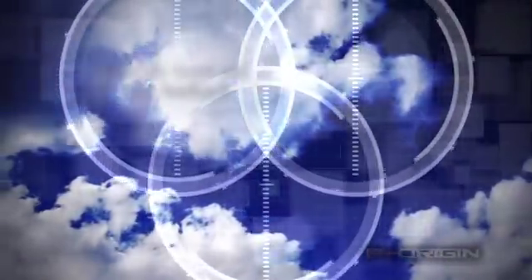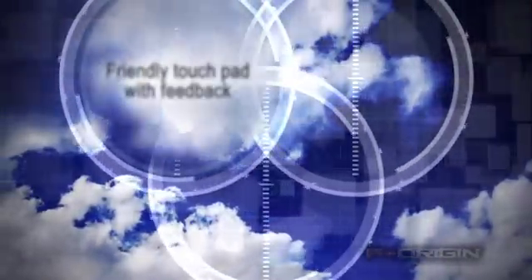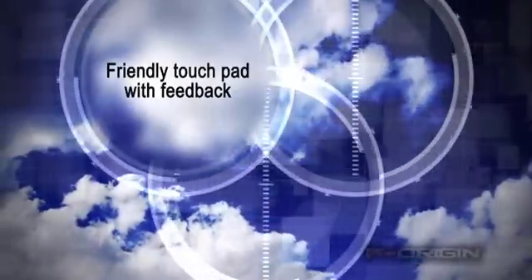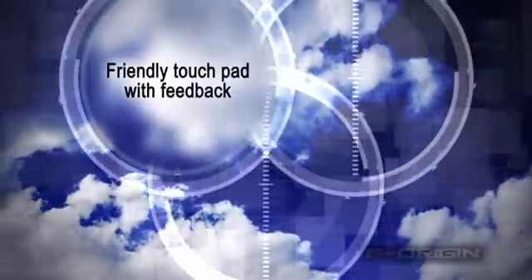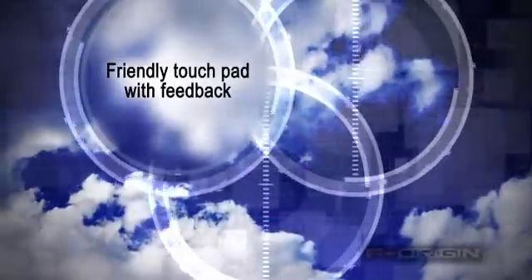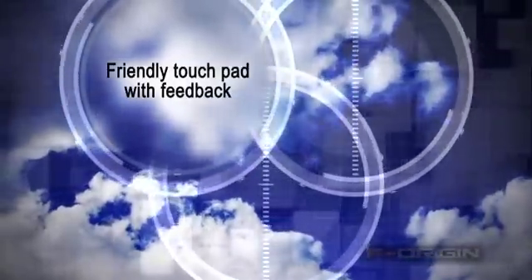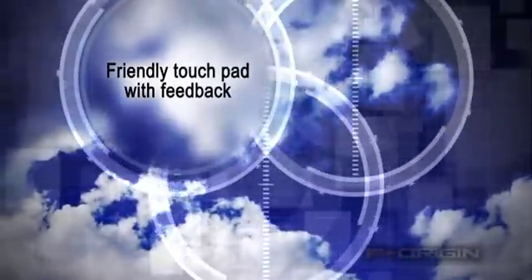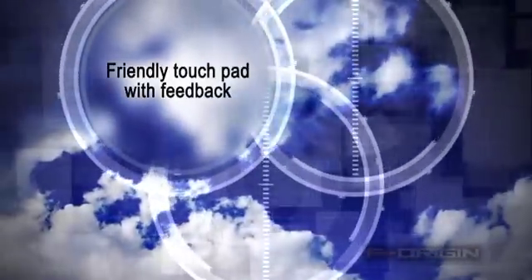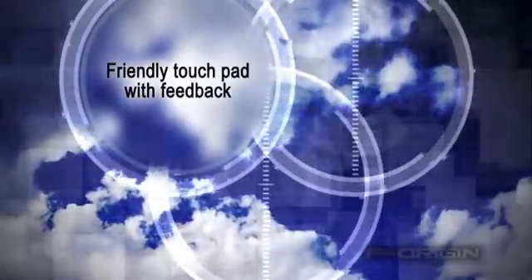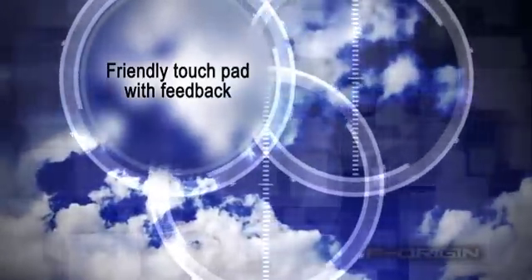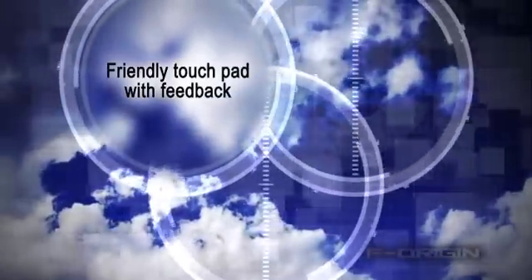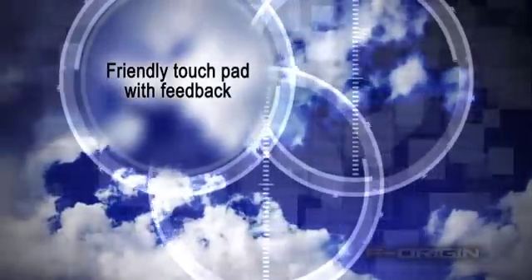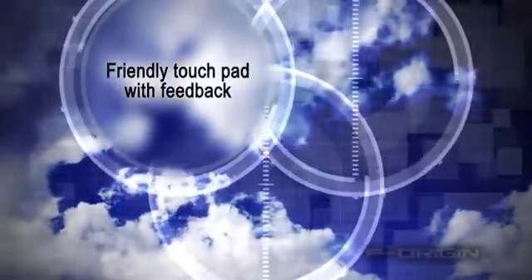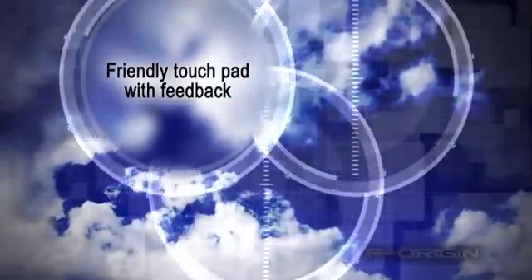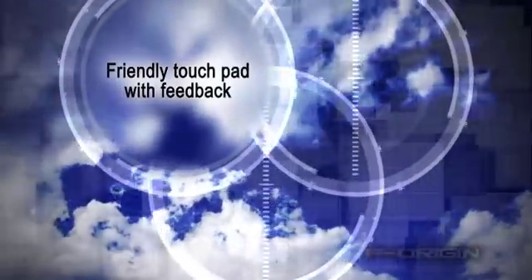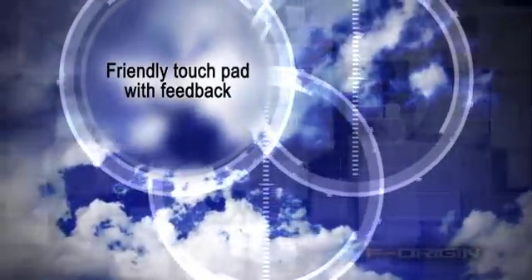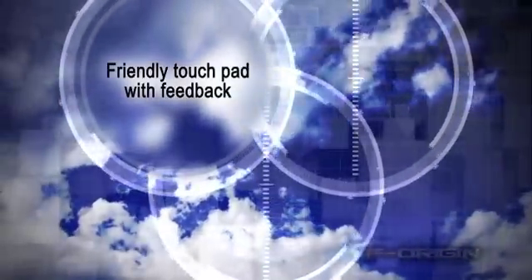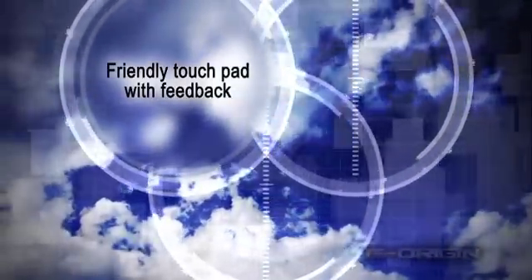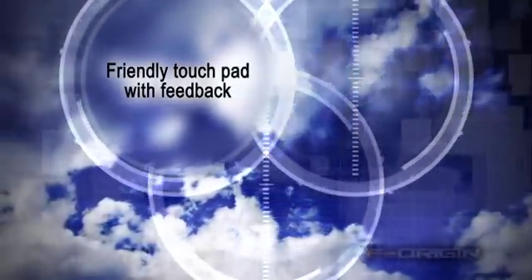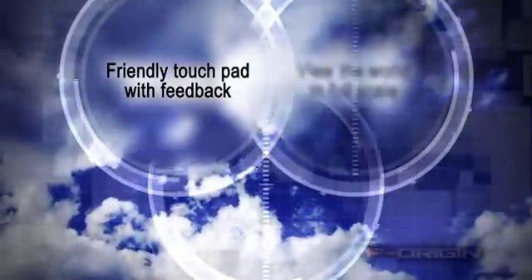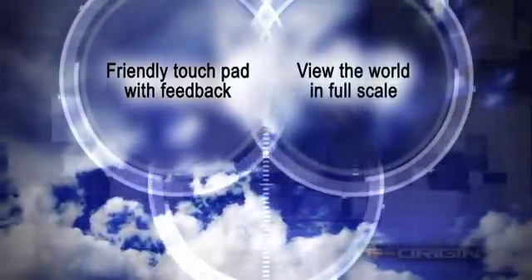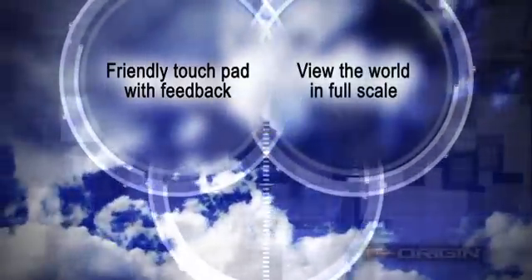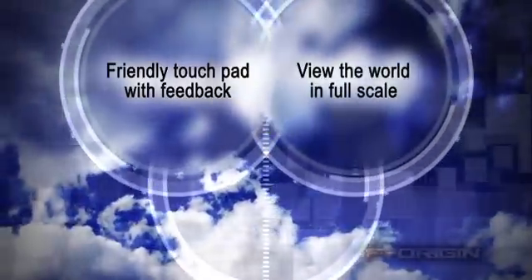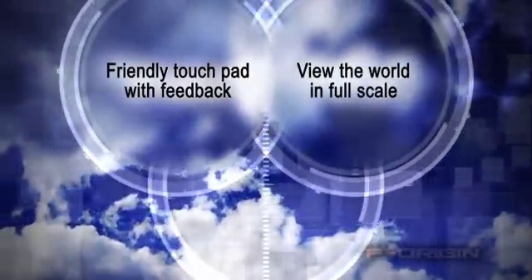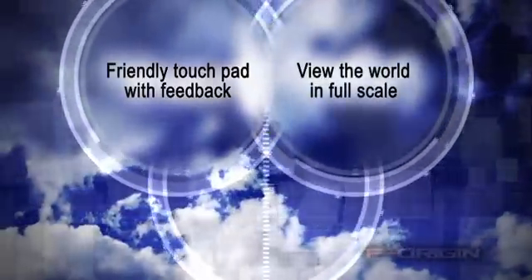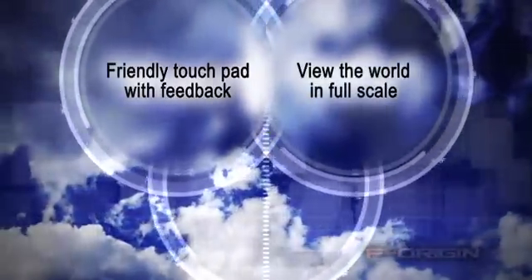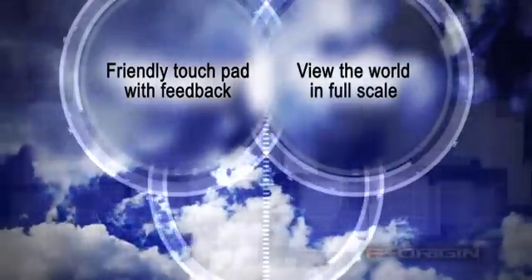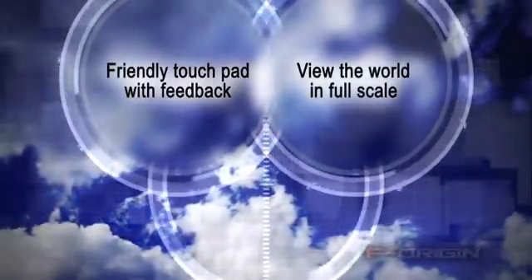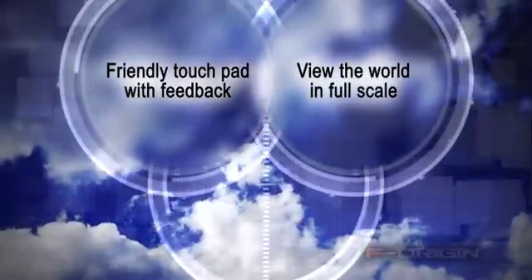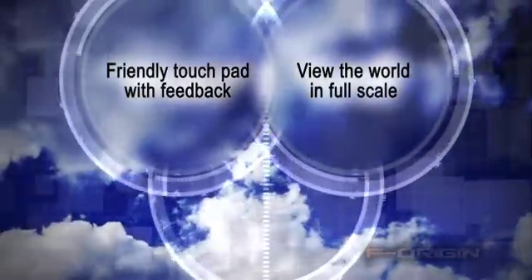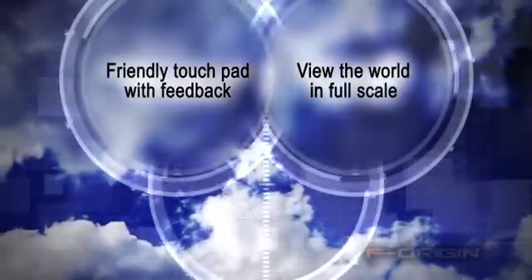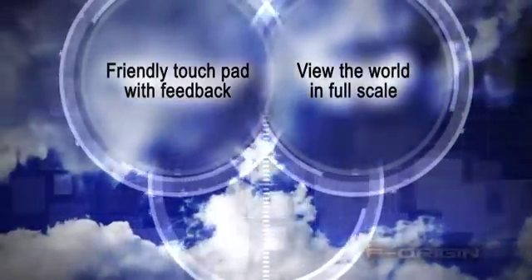Friendly touchpad with feedback. View the world in full scale.